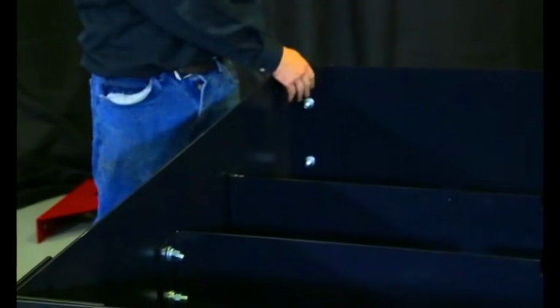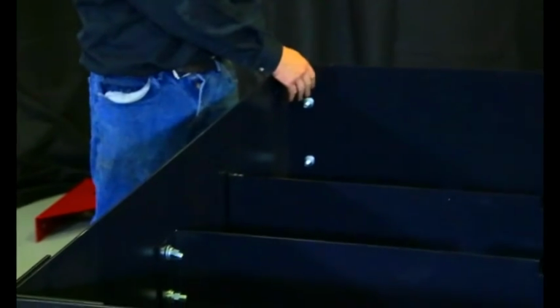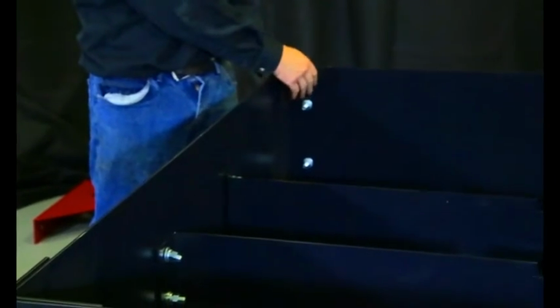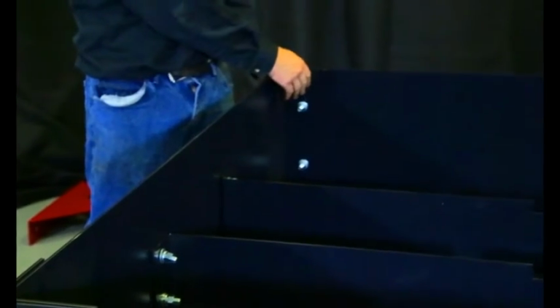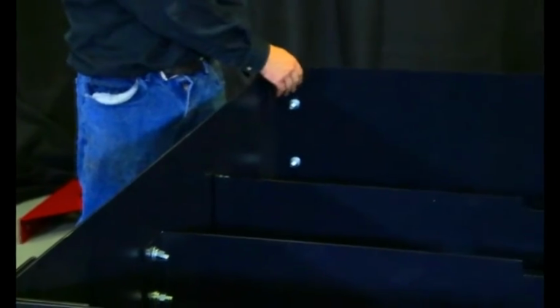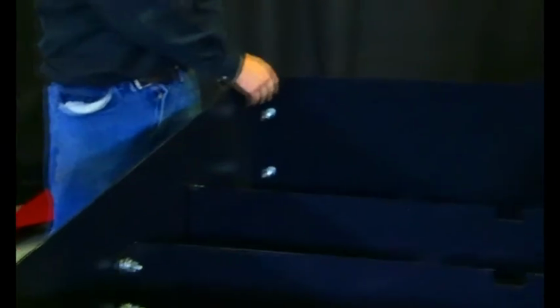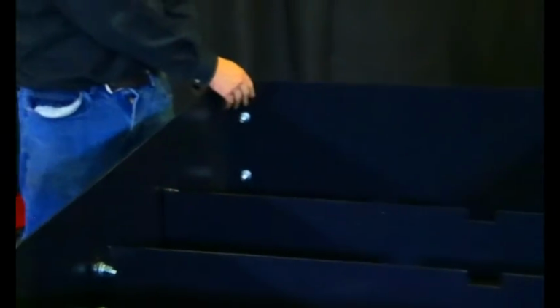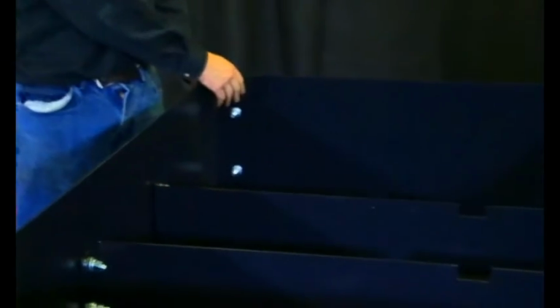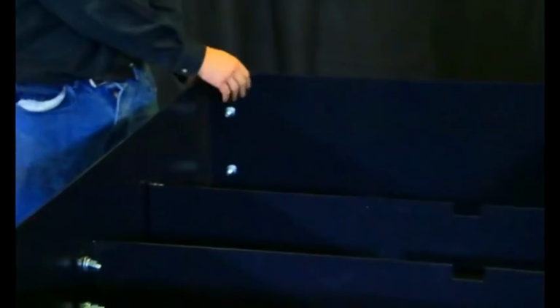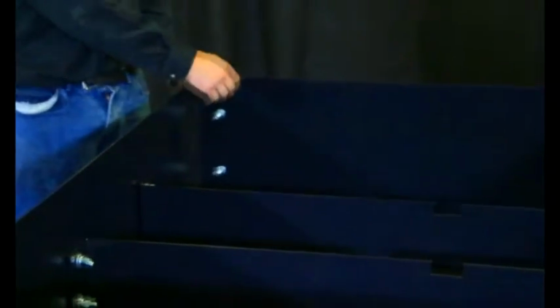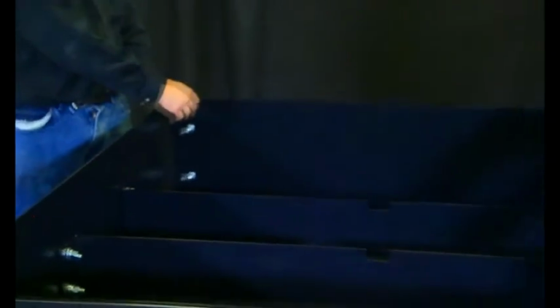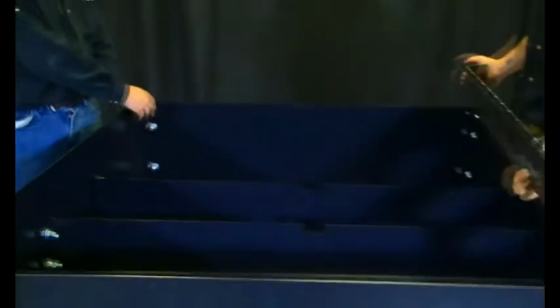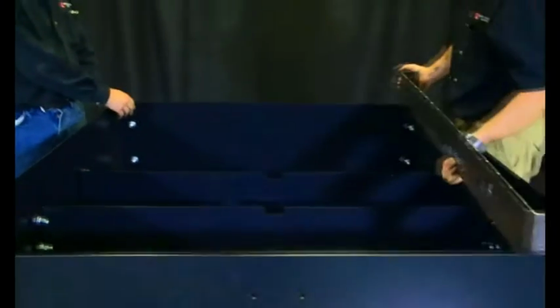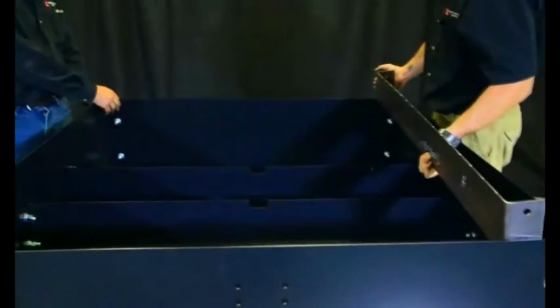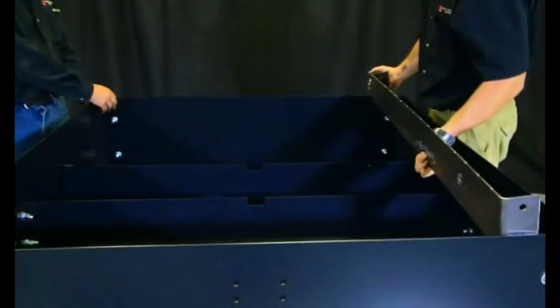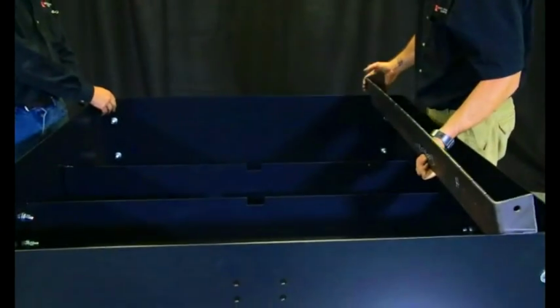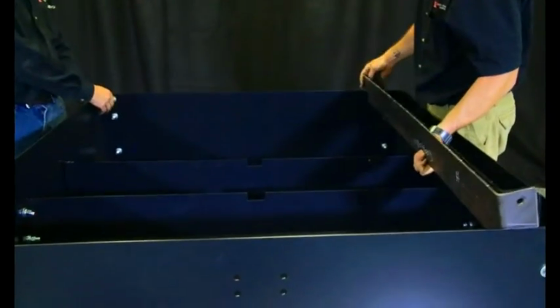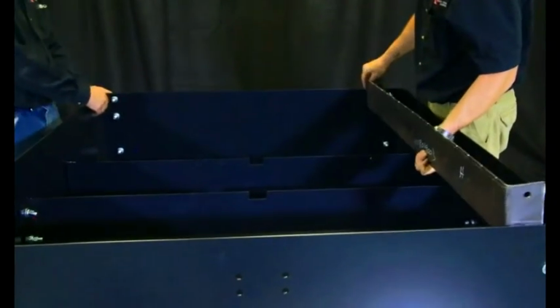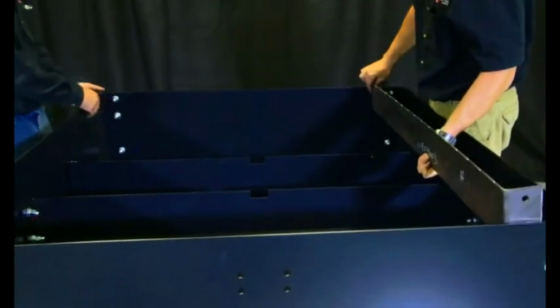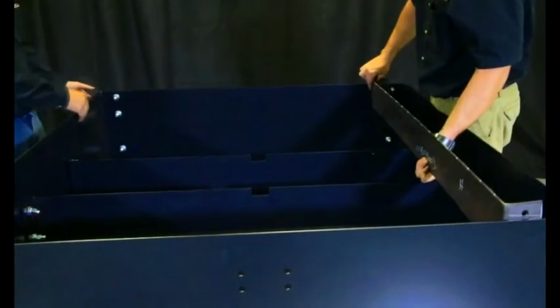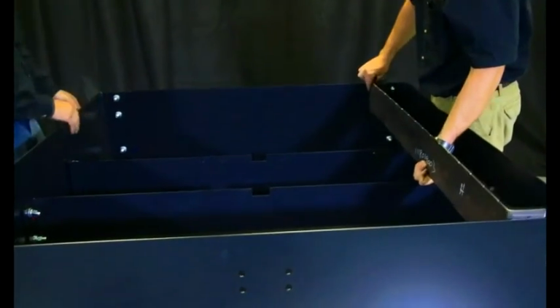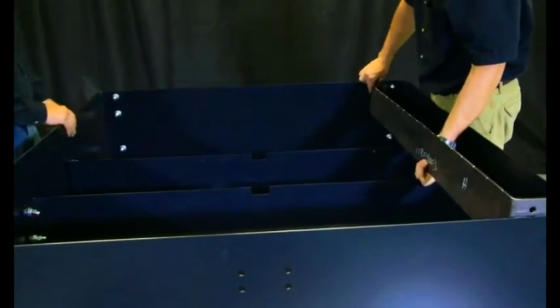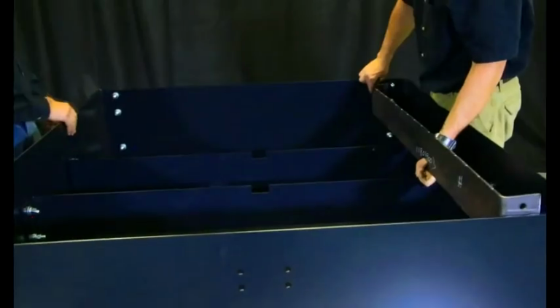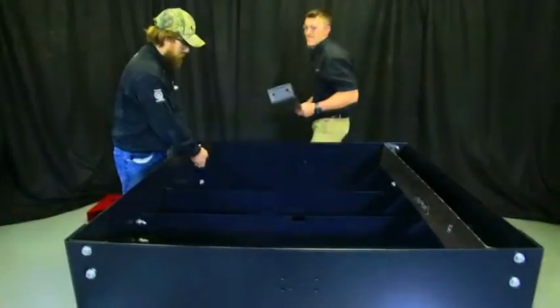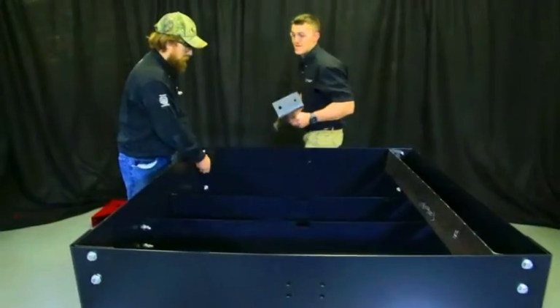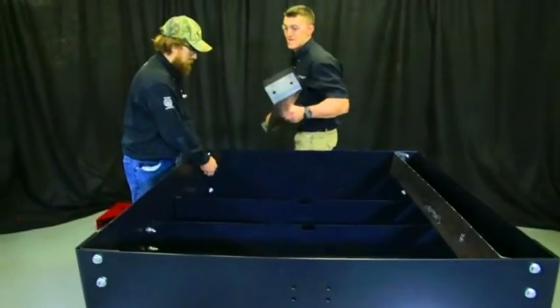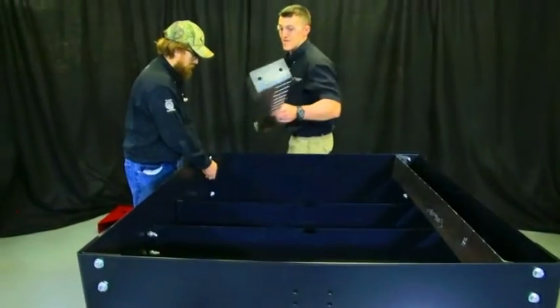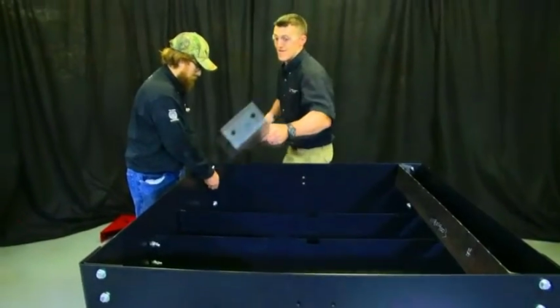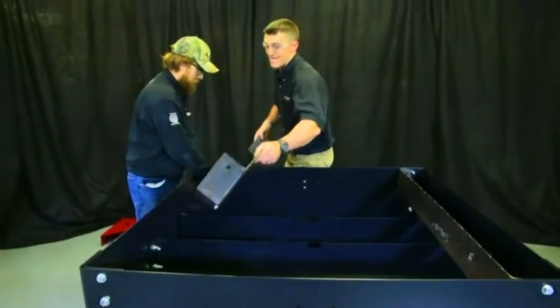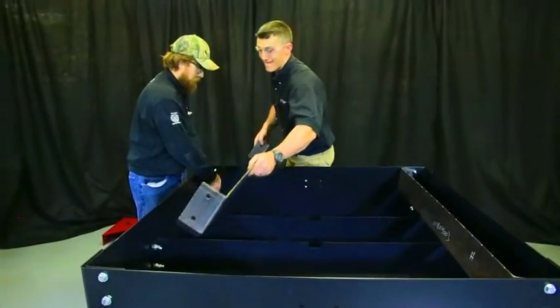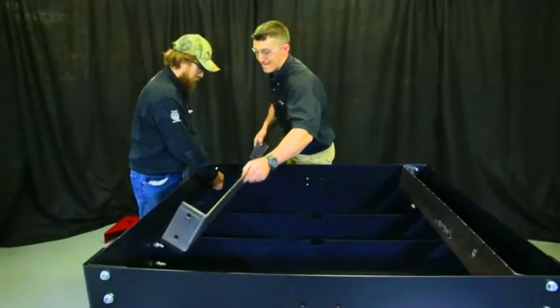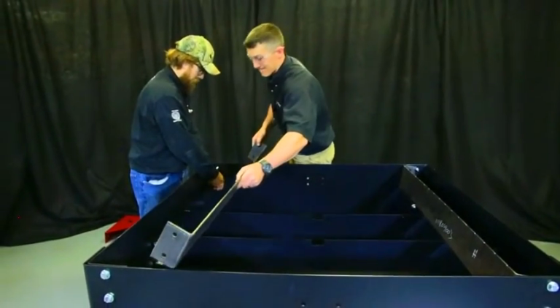The next step is to install the side slat carriers. You will have to remove the top two bolts from the front and back panels.